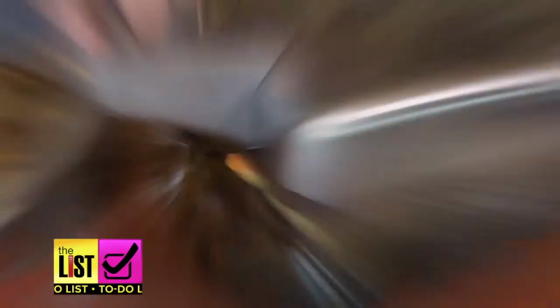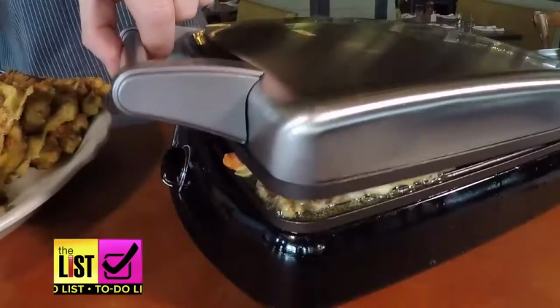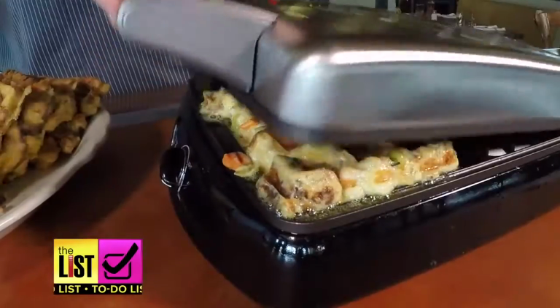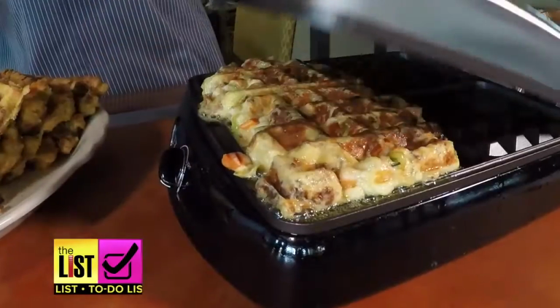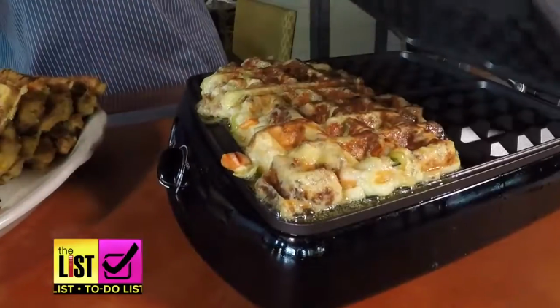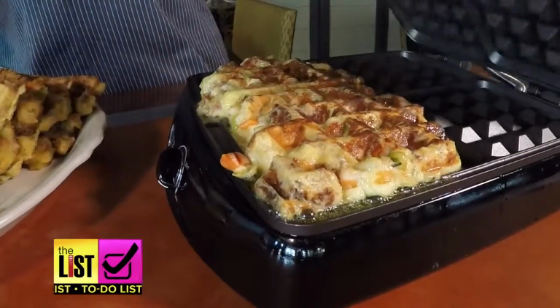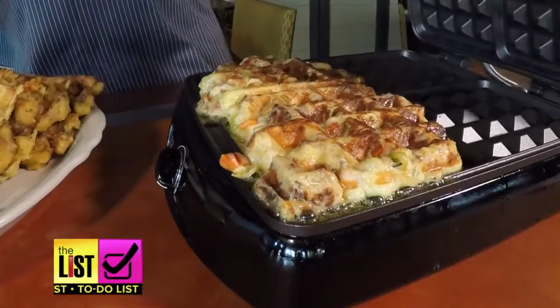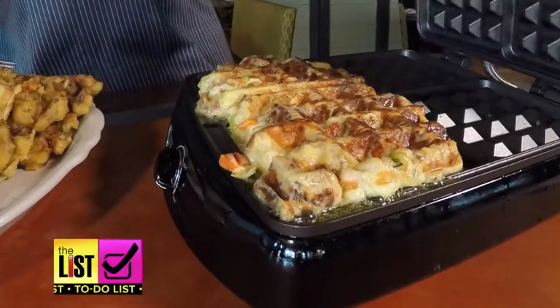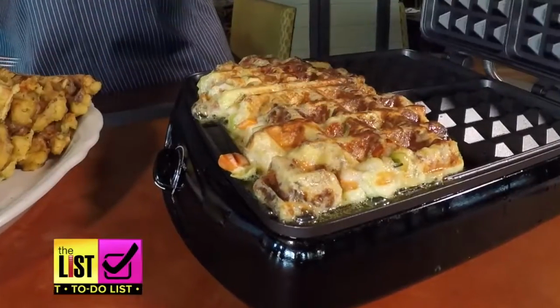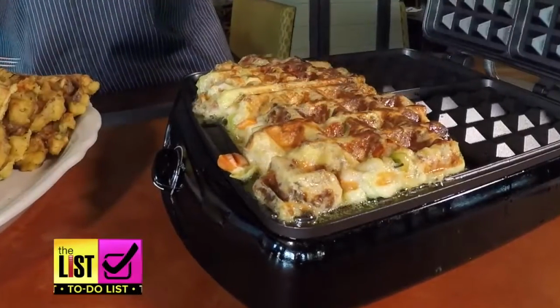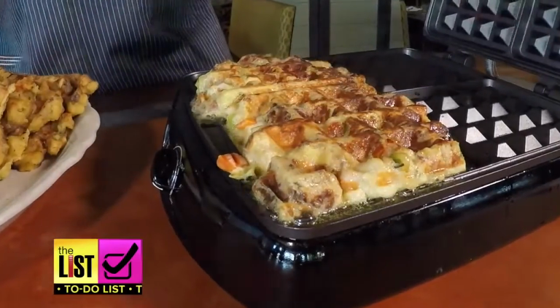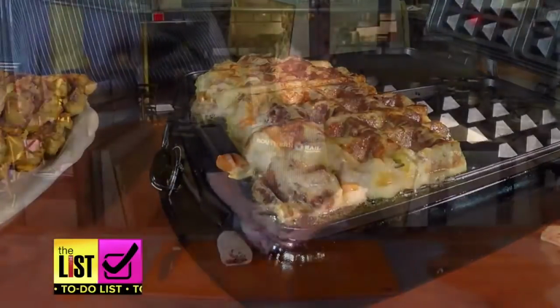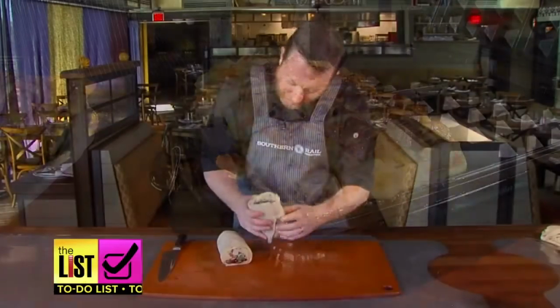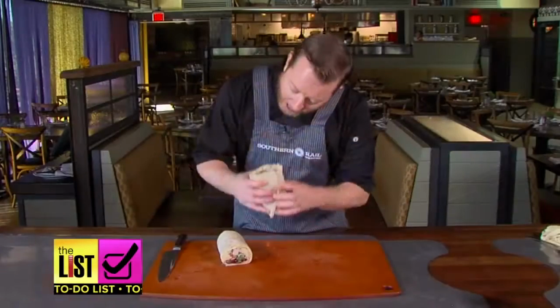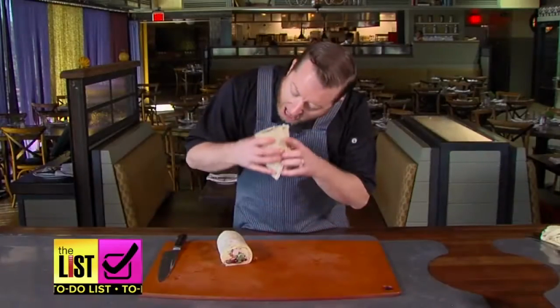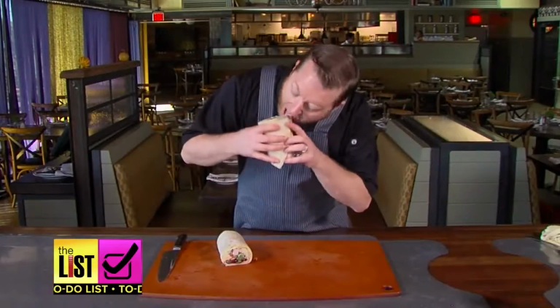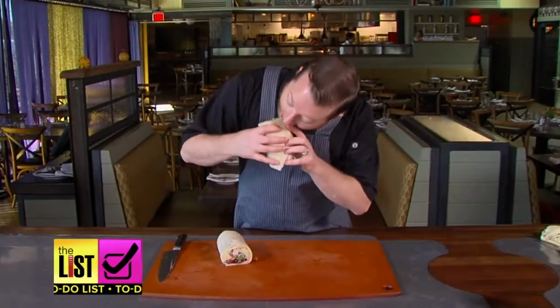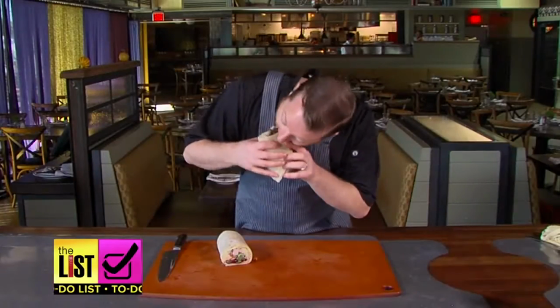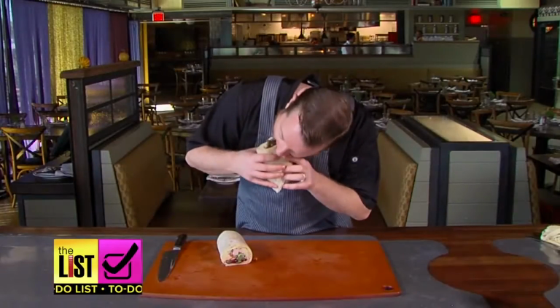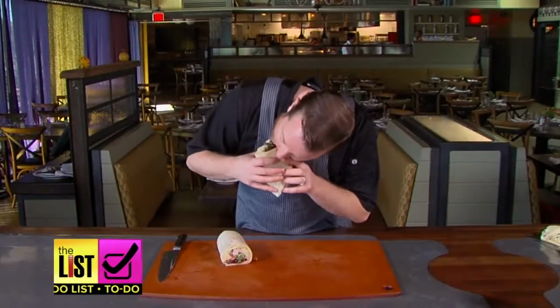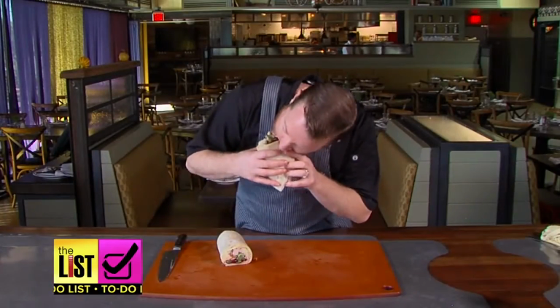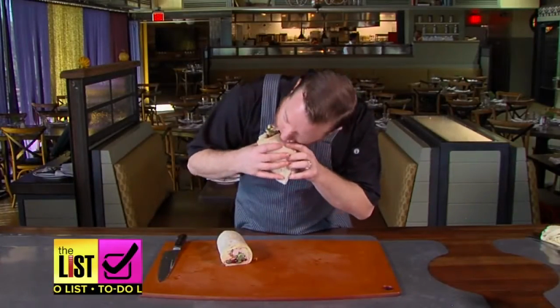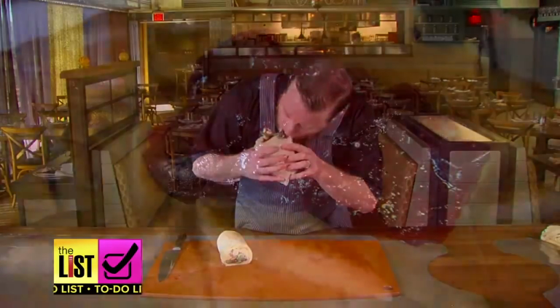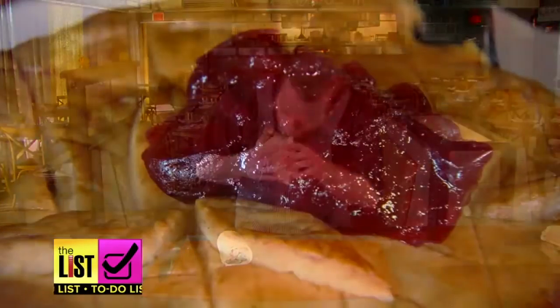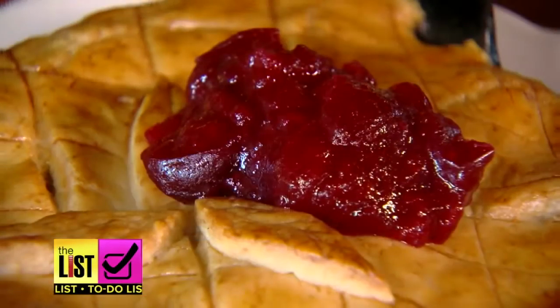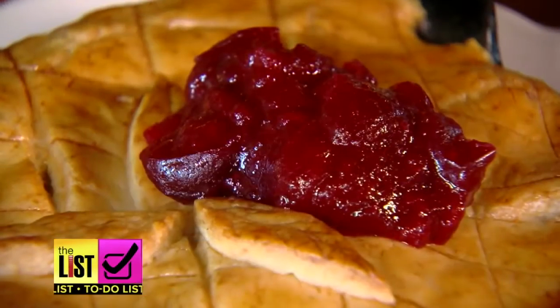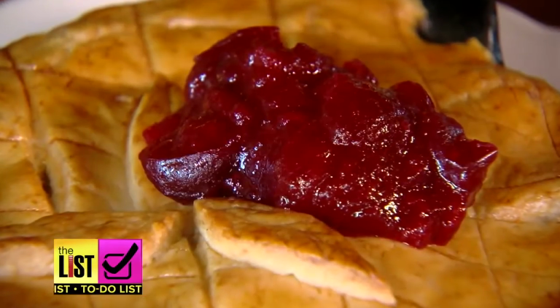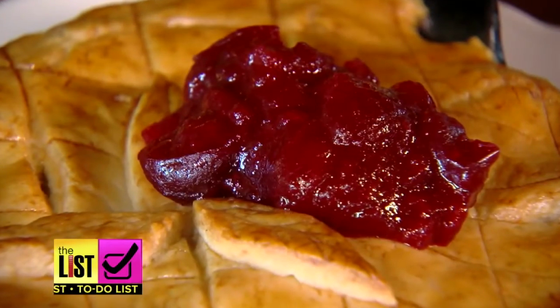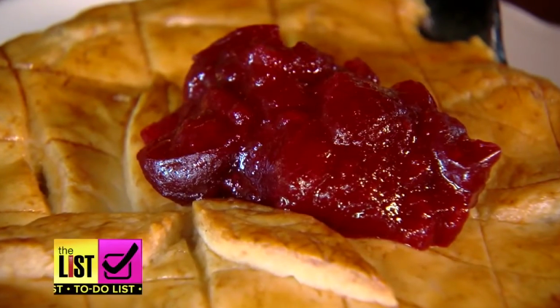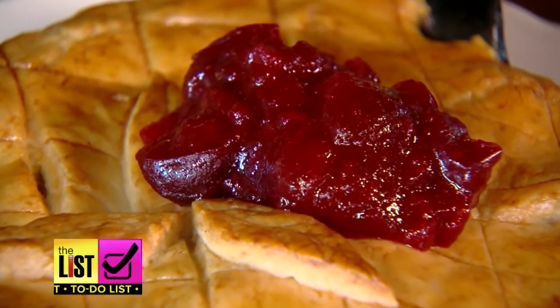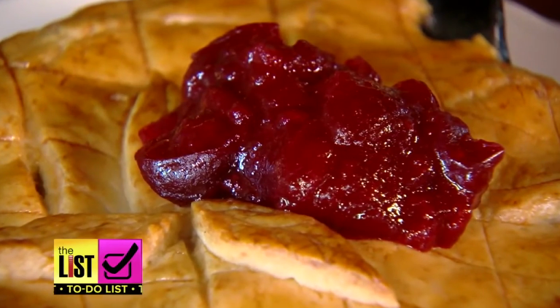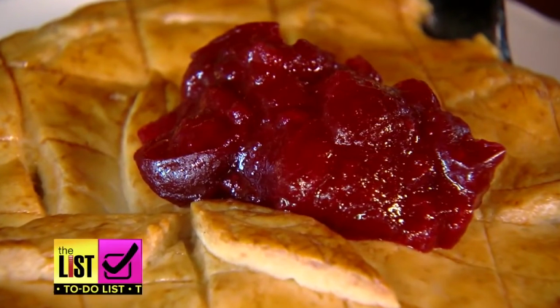Thanksgiving leftover dishes so good you won't be able to wait till next year — that's what's on the to-do list.